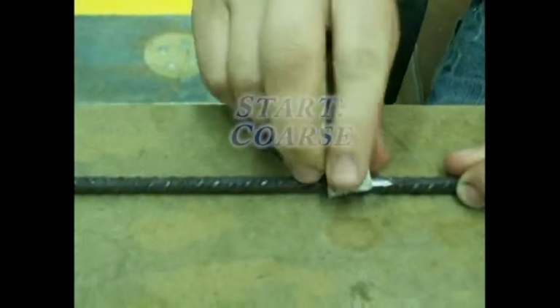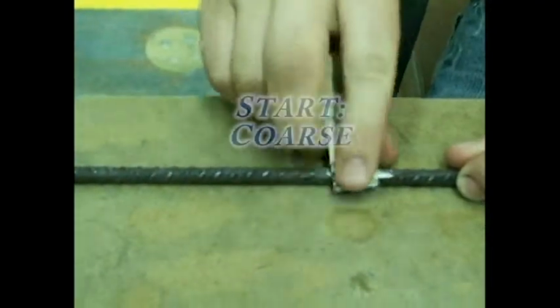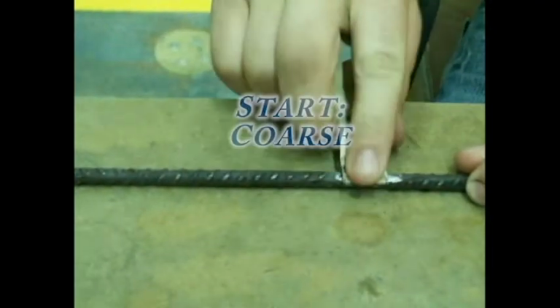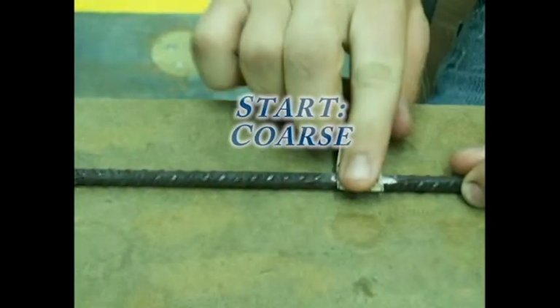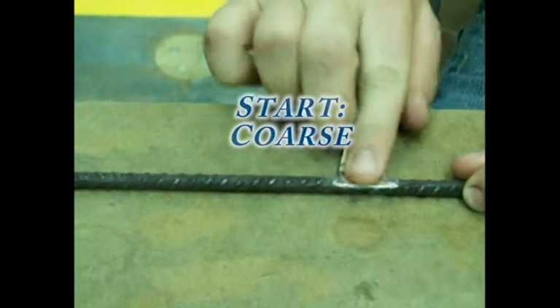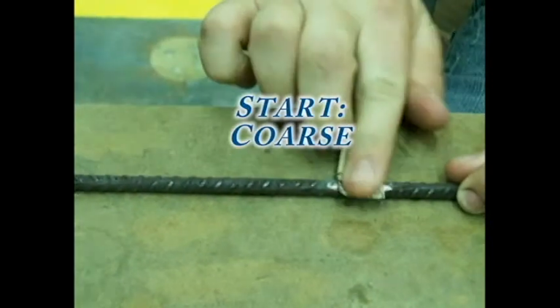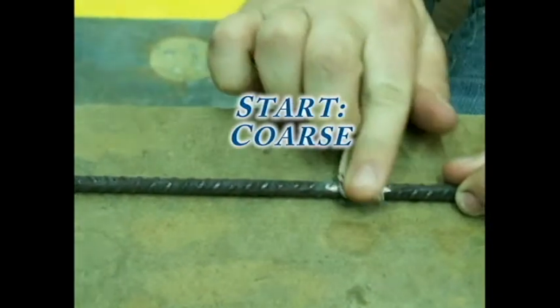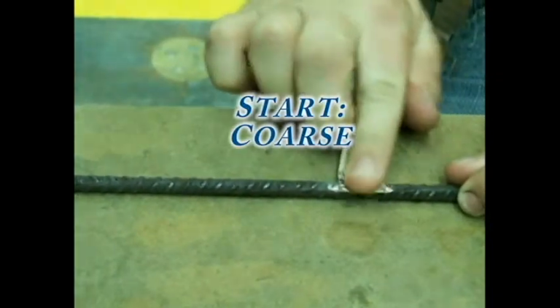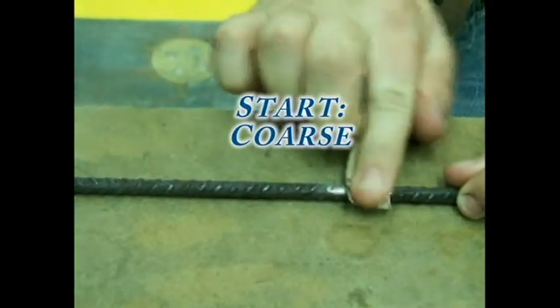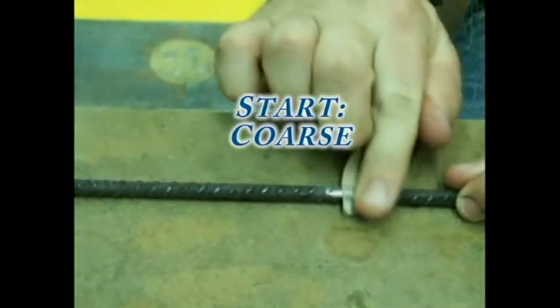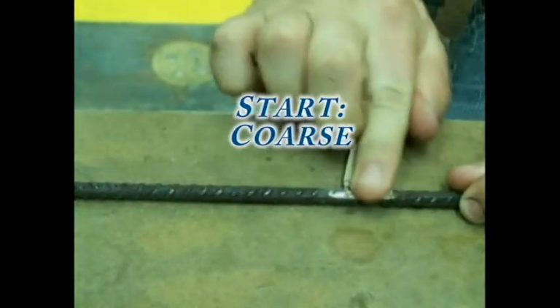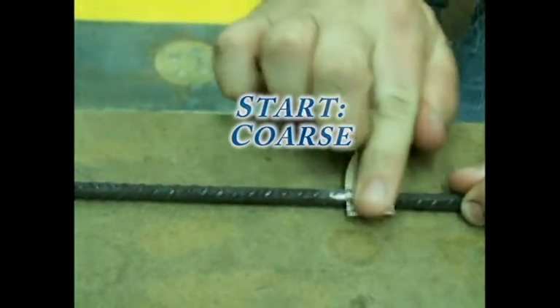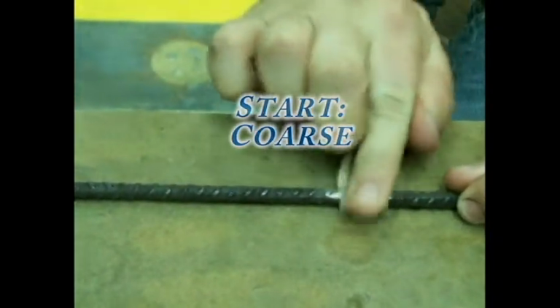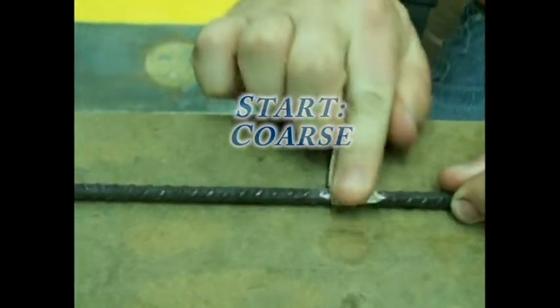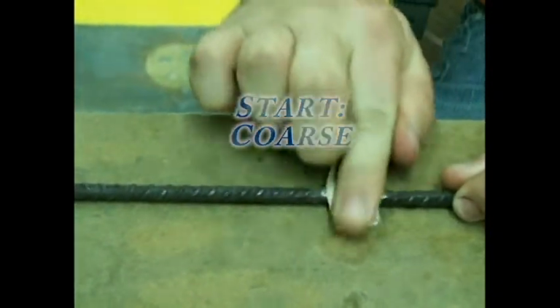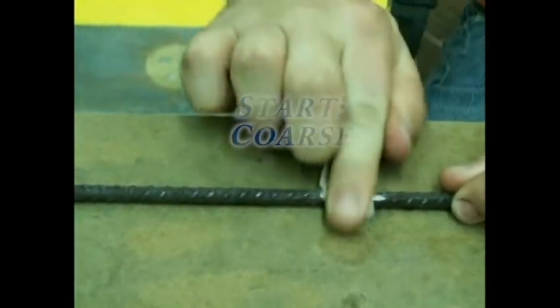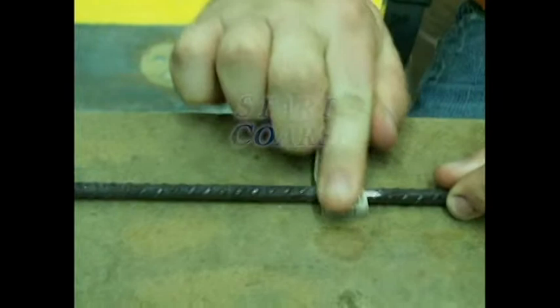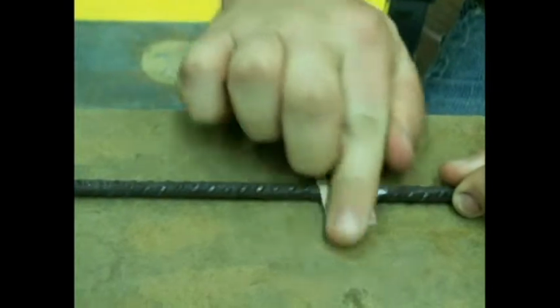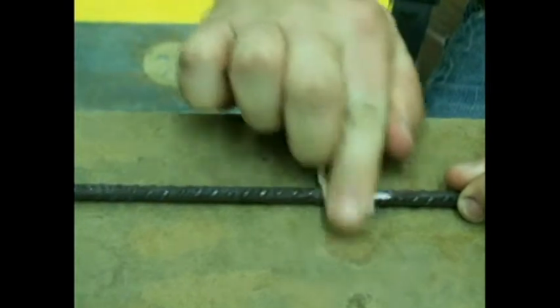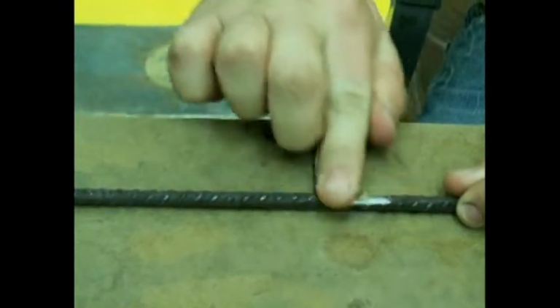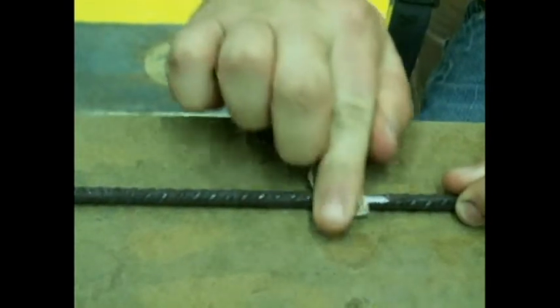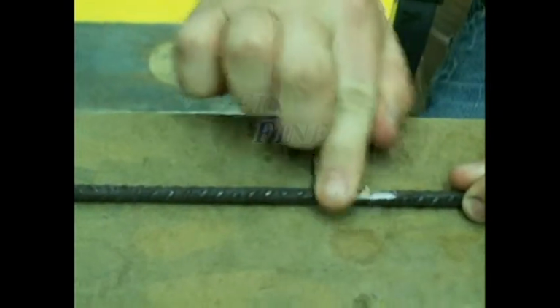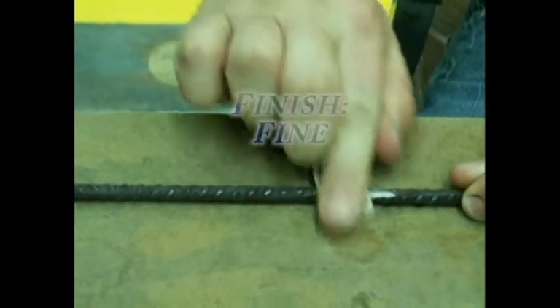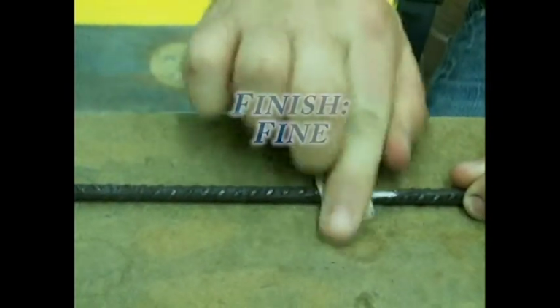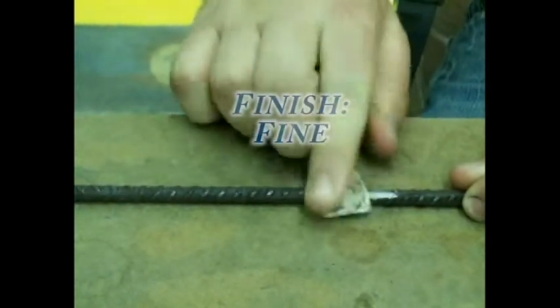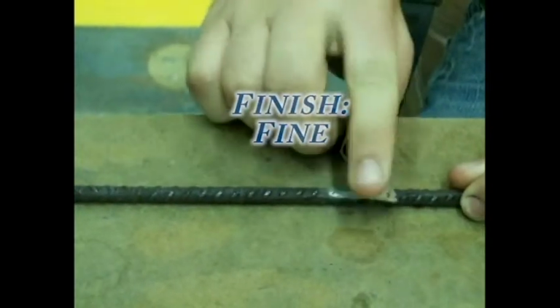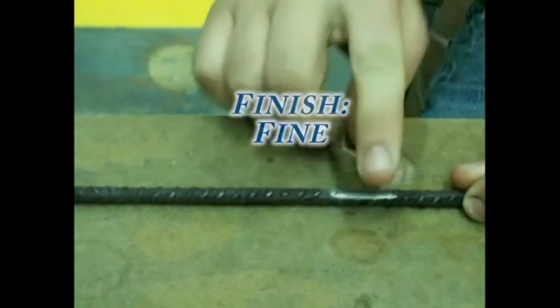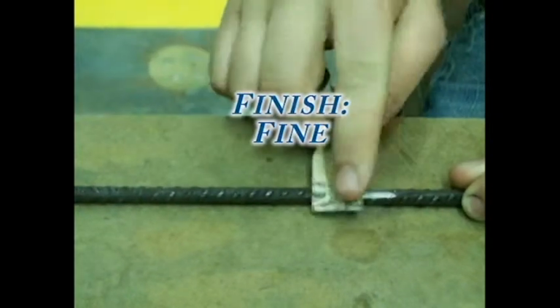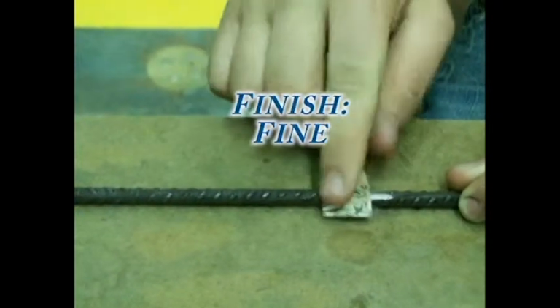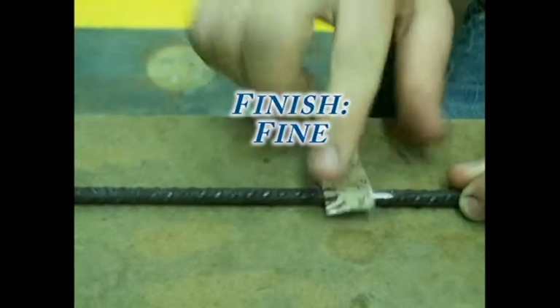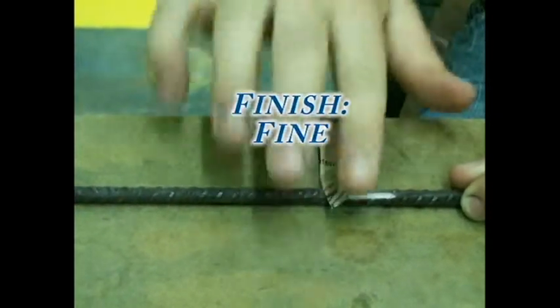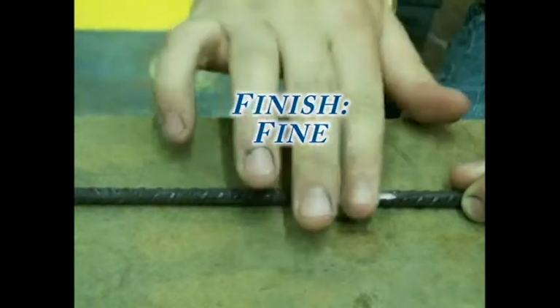When sanding the surface, start with coarse sandpaper and finish with fine sandpaper.